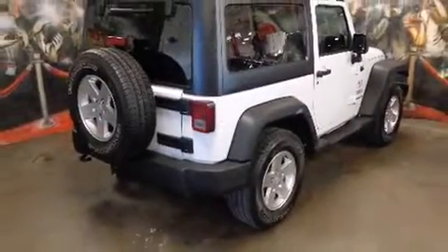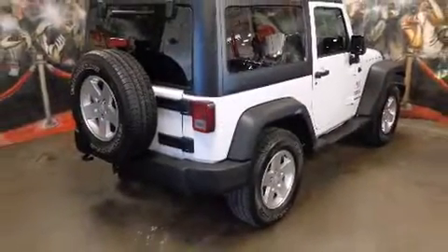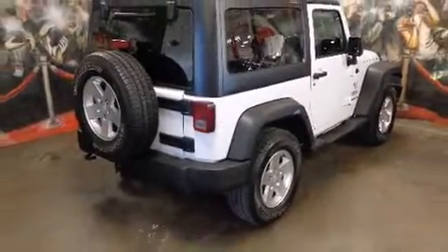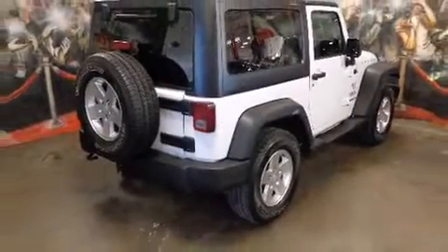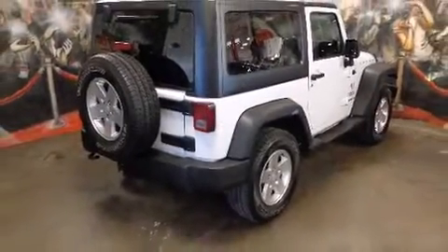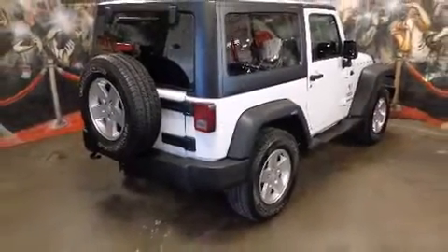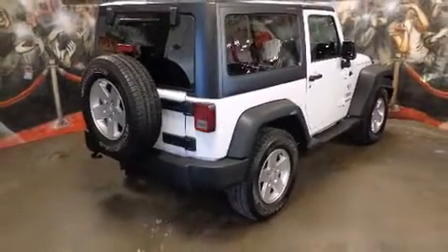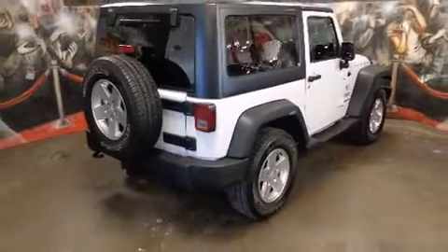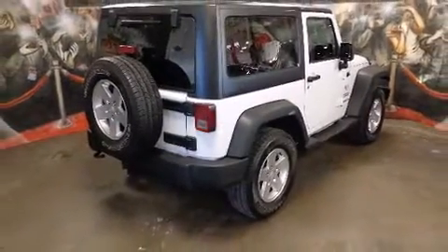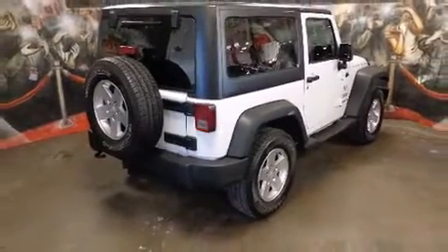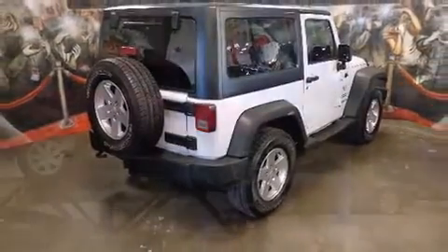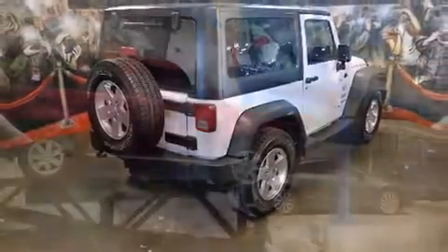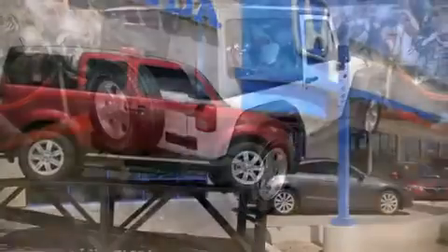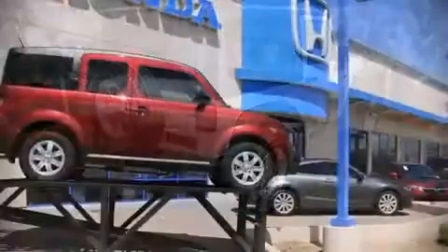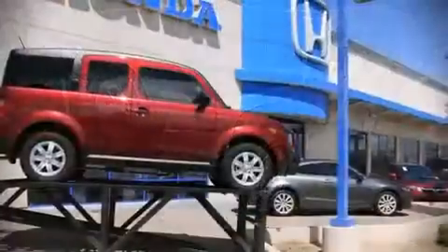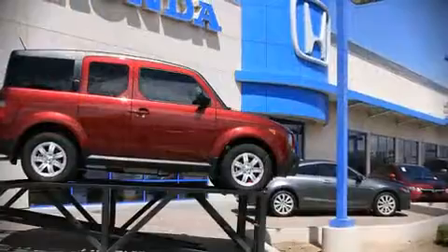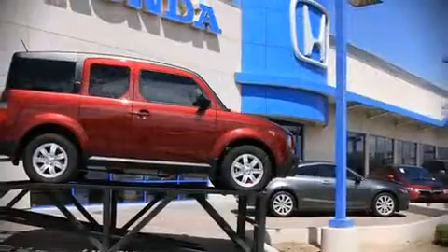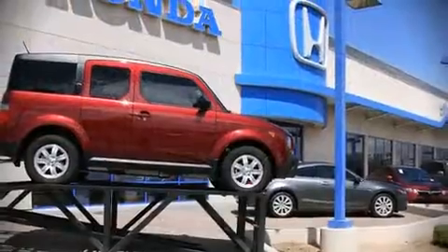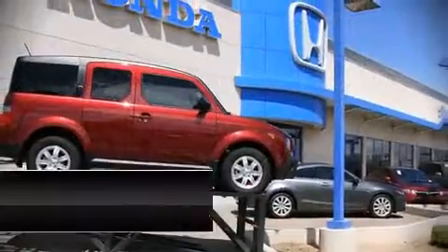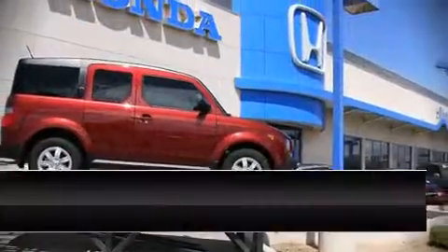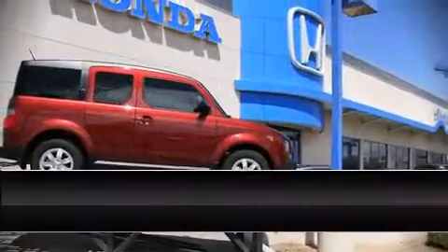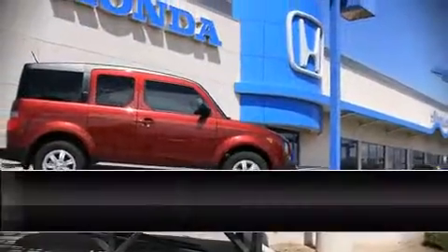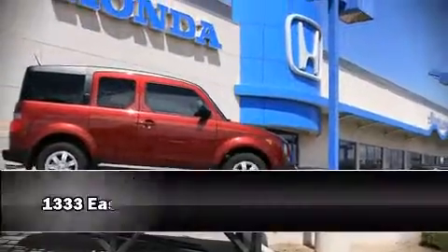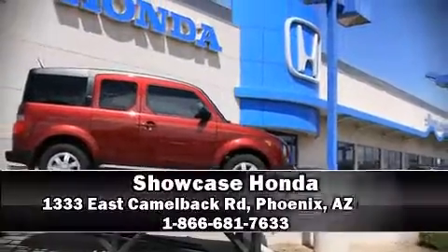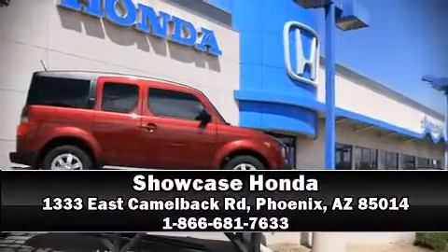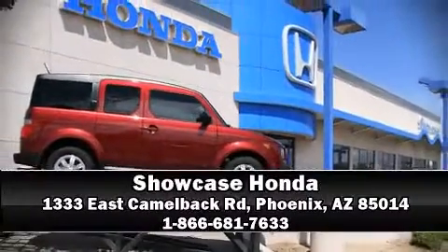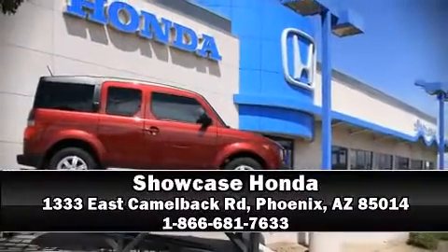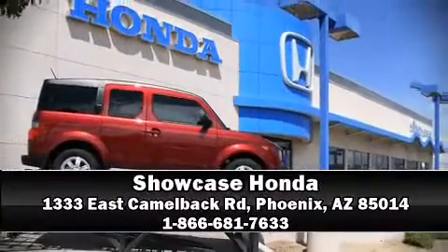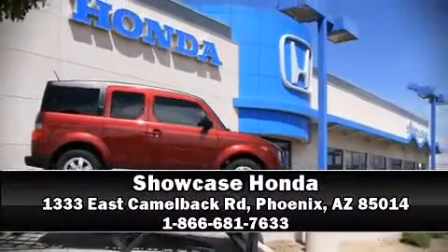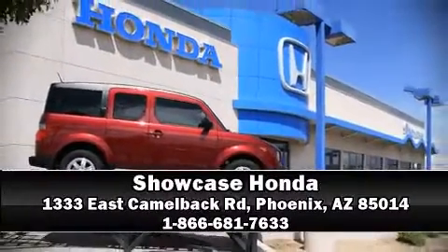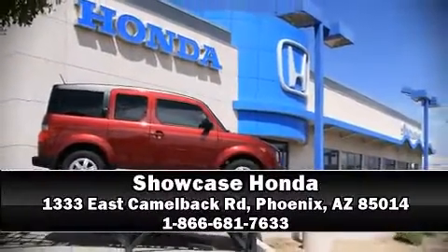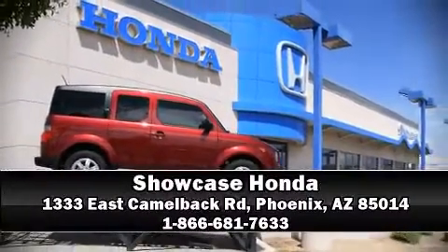With detailed information available, stop by our dealership or give us a call for more information.